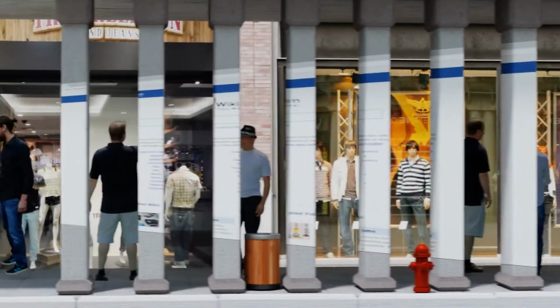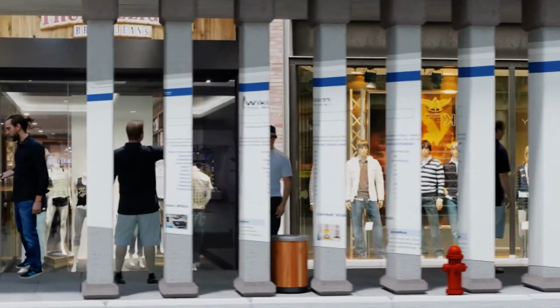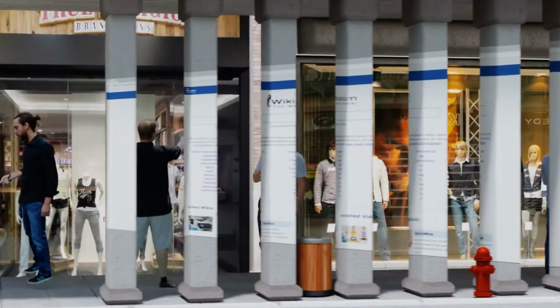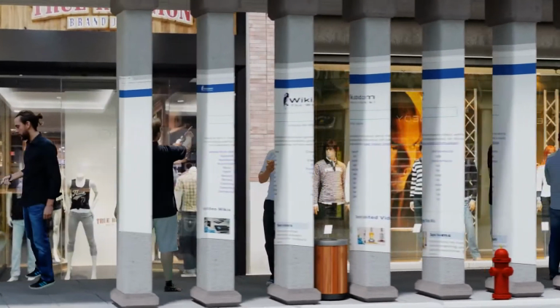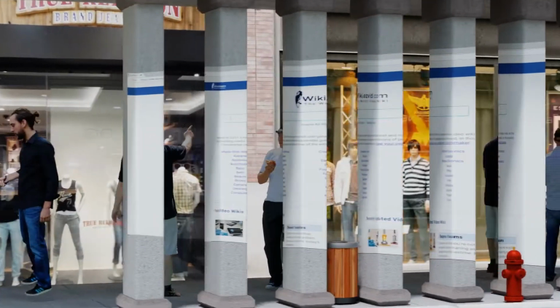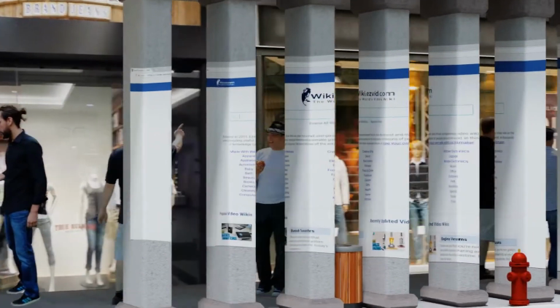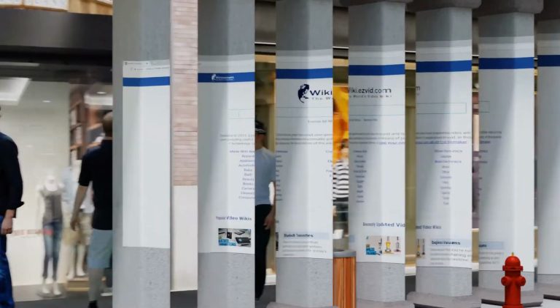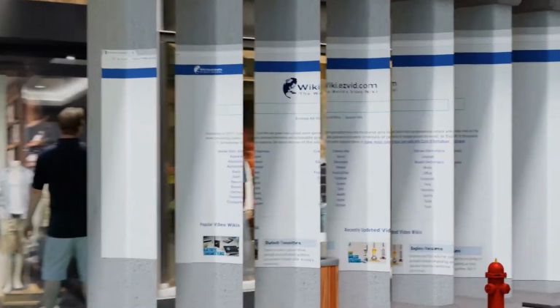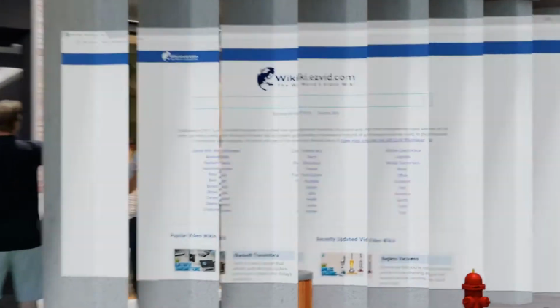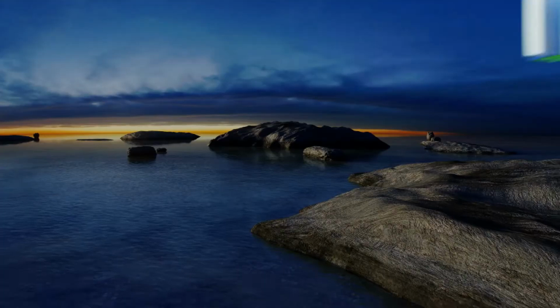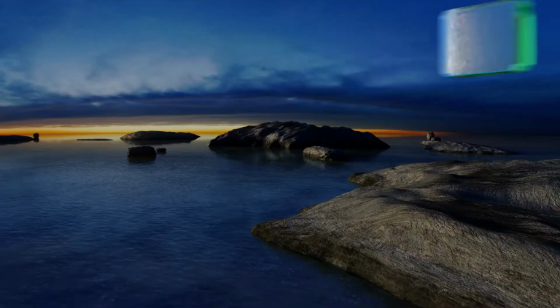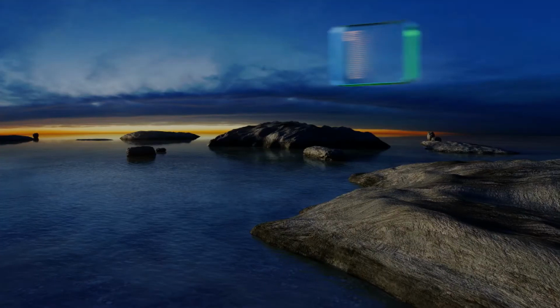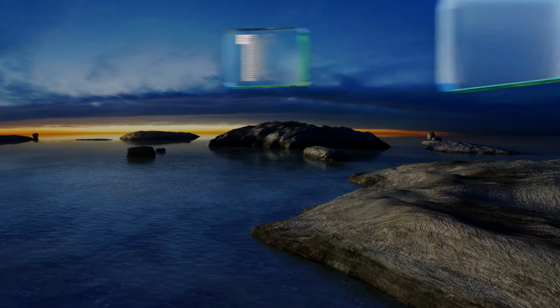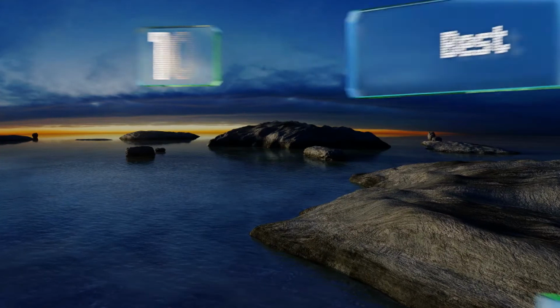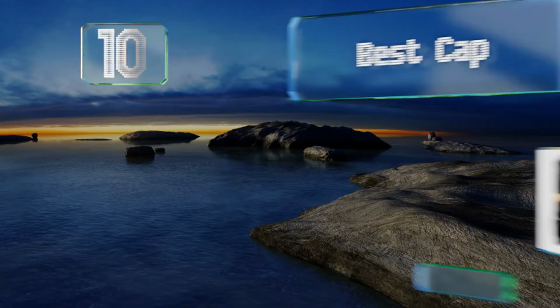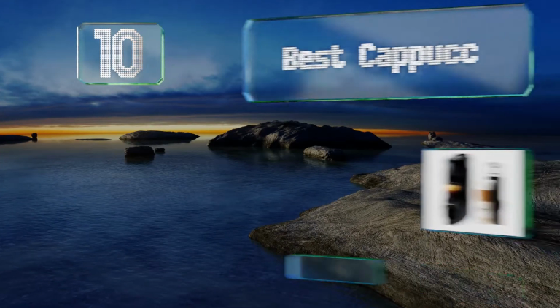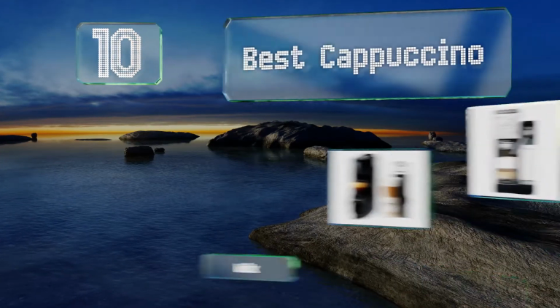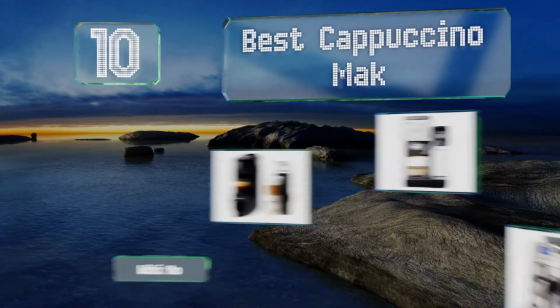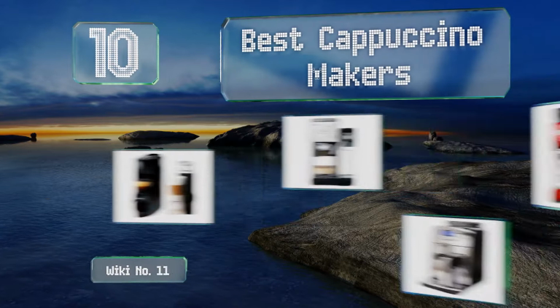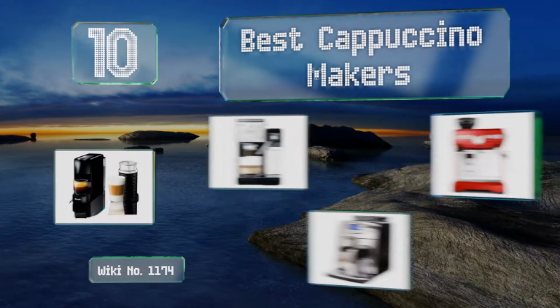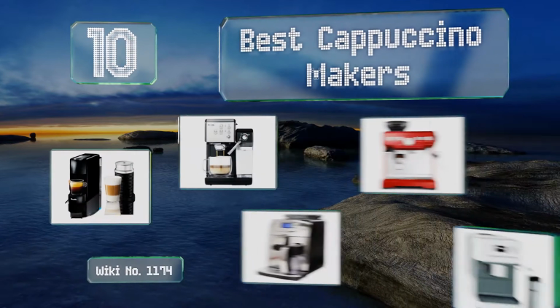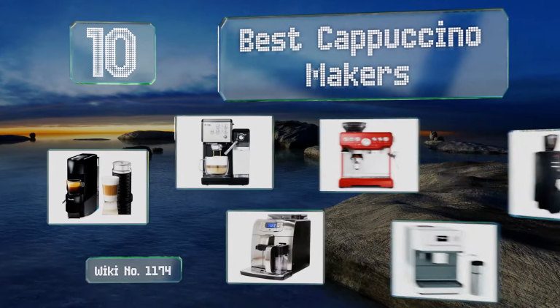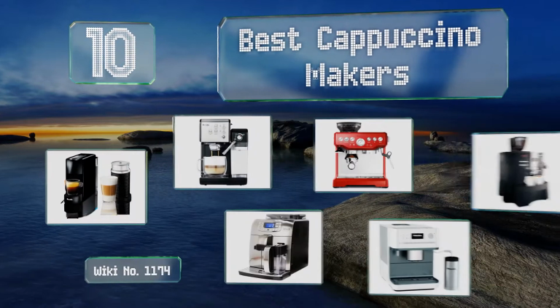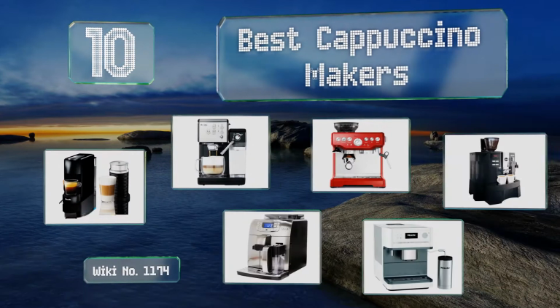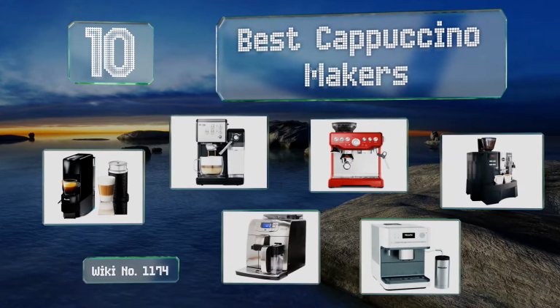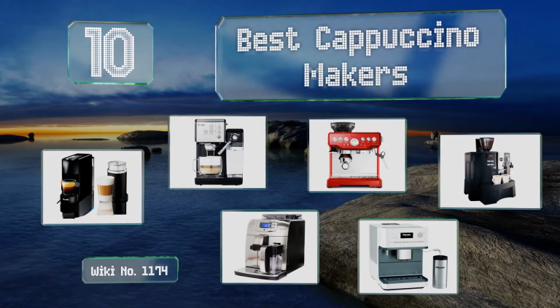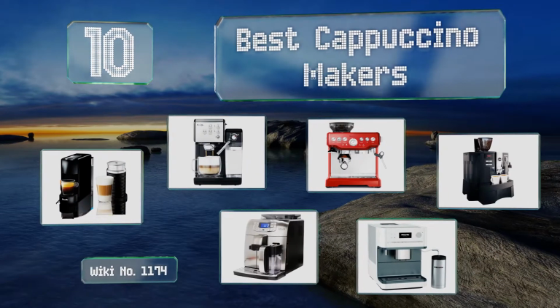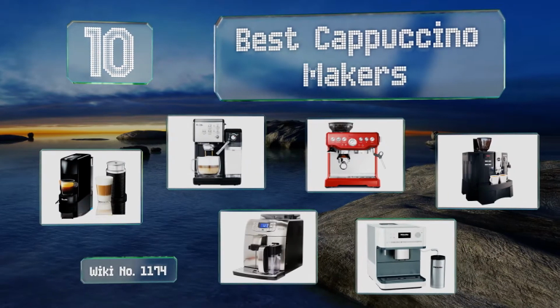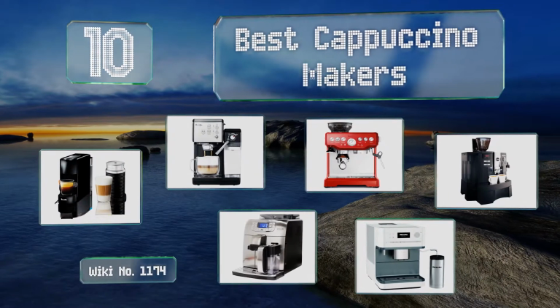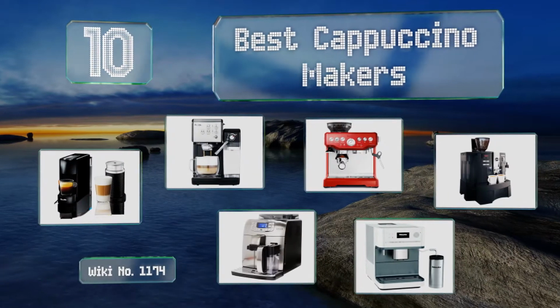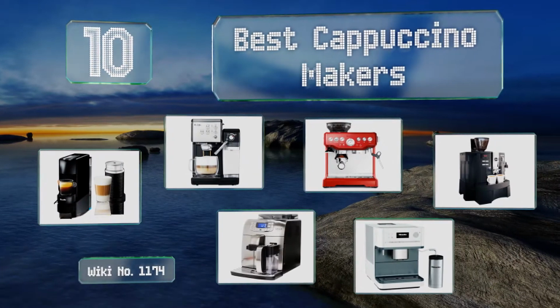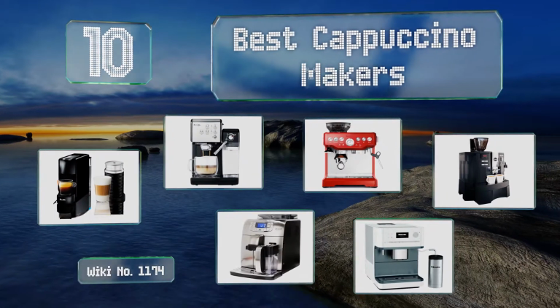EasyVid presents the 10 best cappuccino makers. Let's get started with the list.